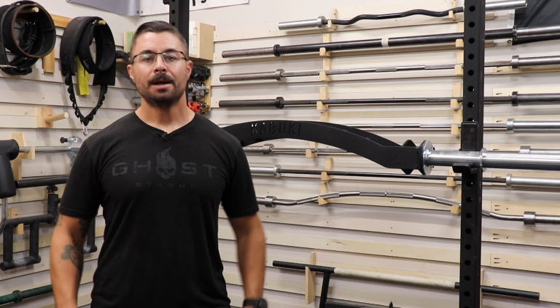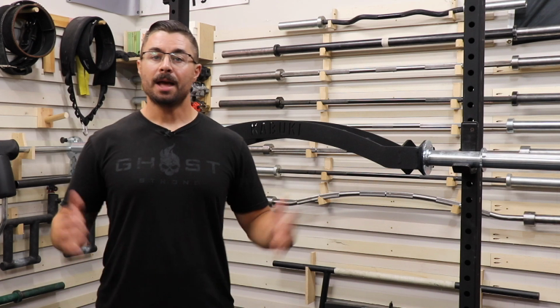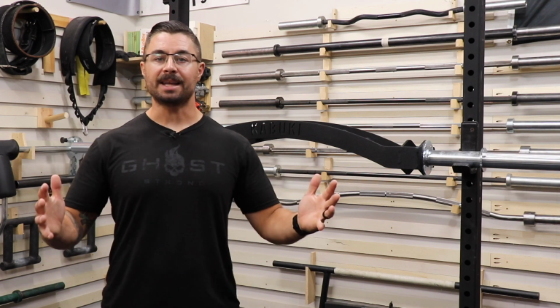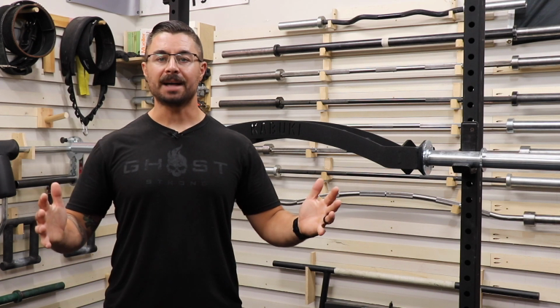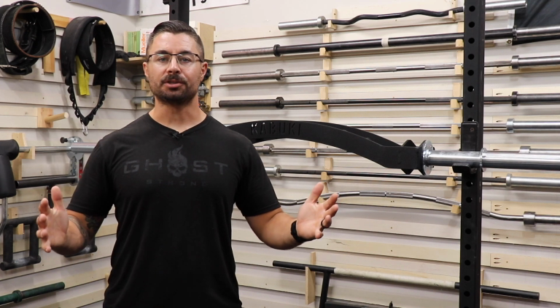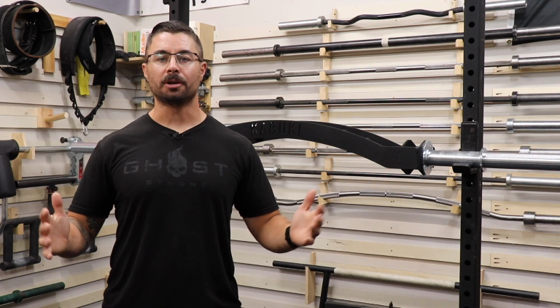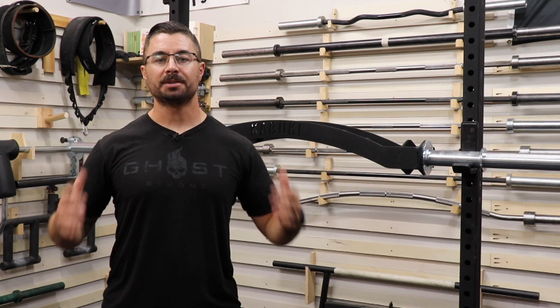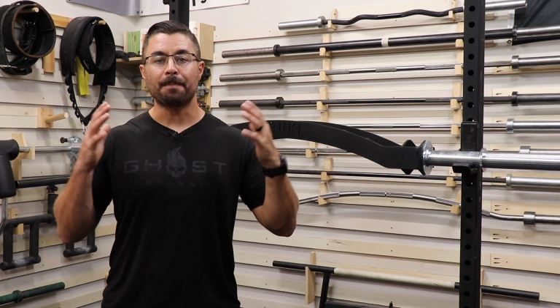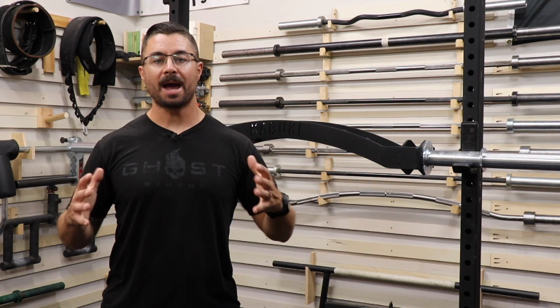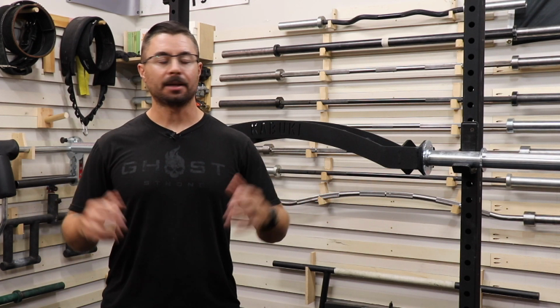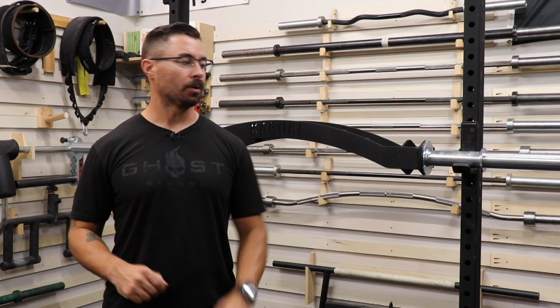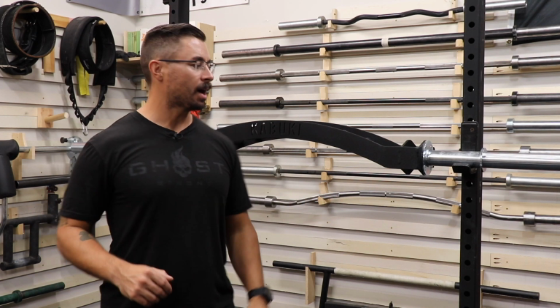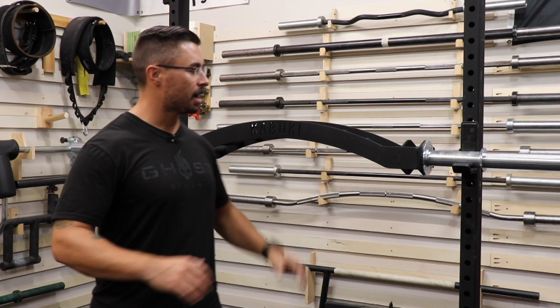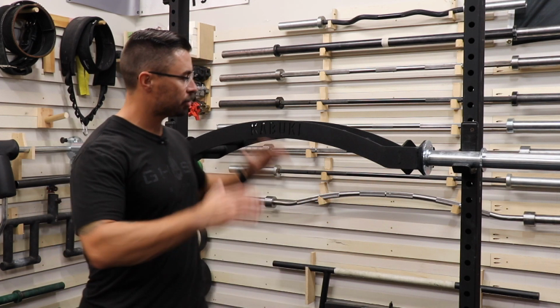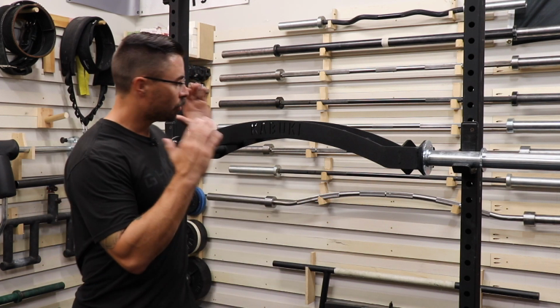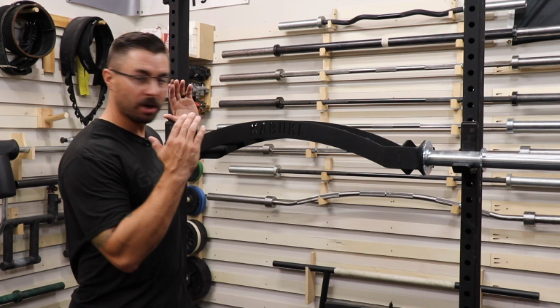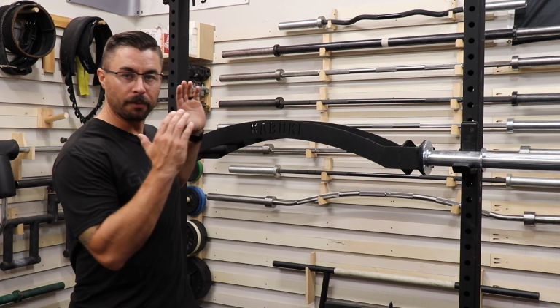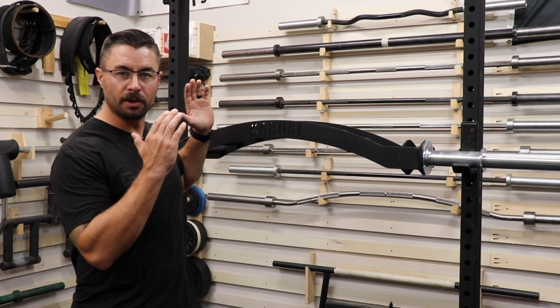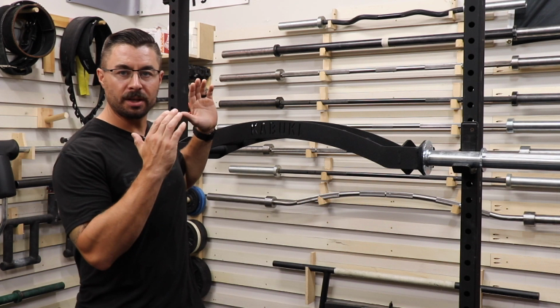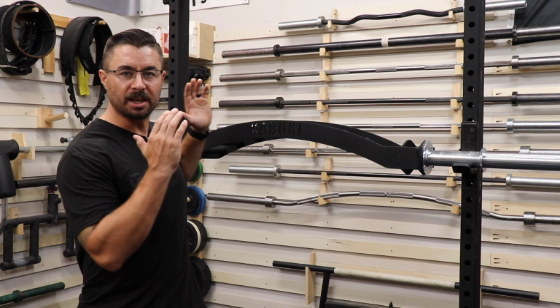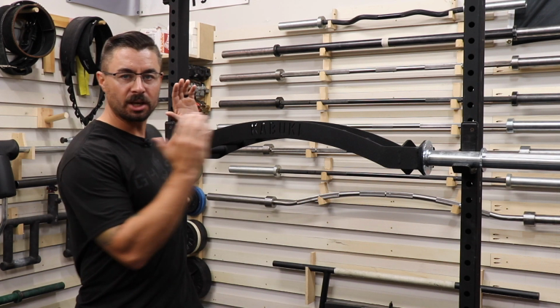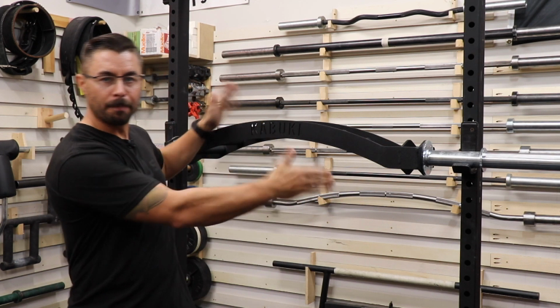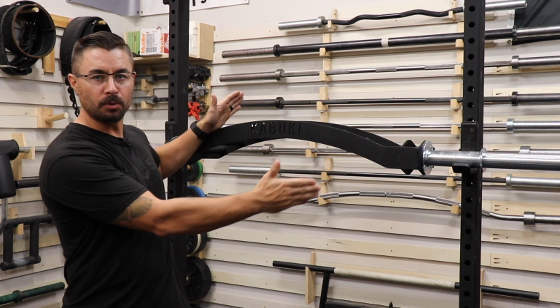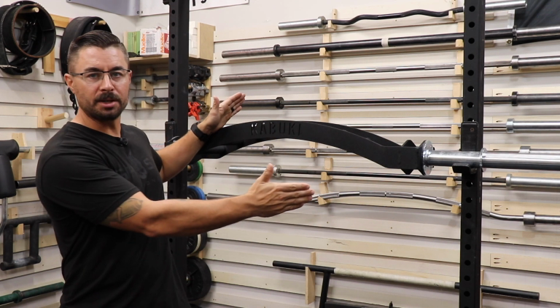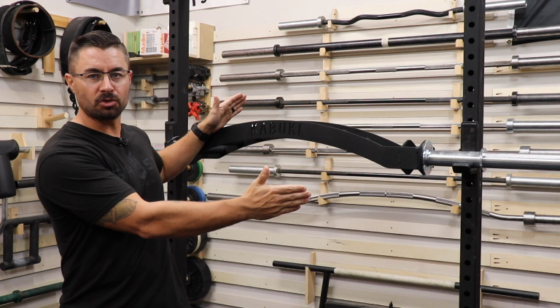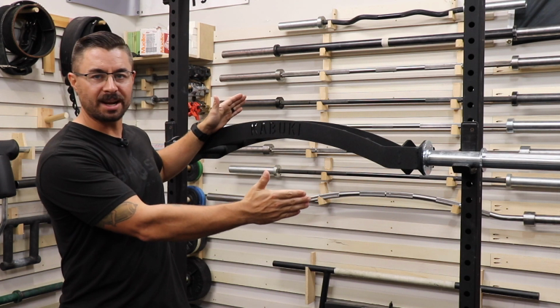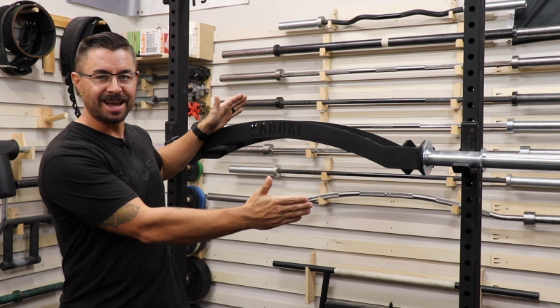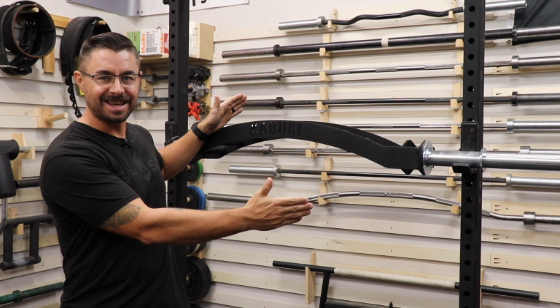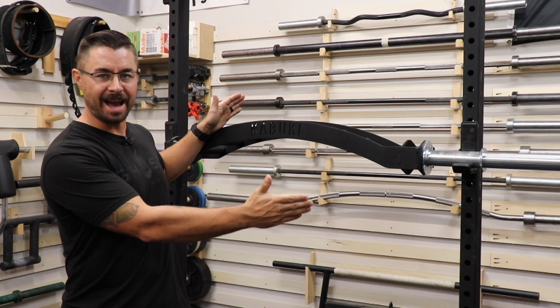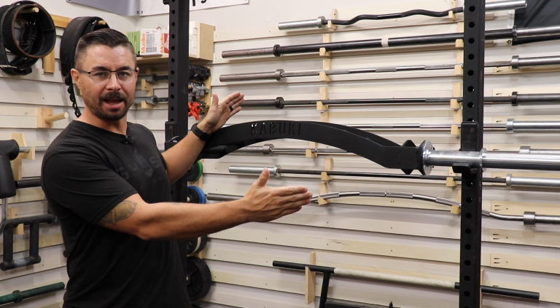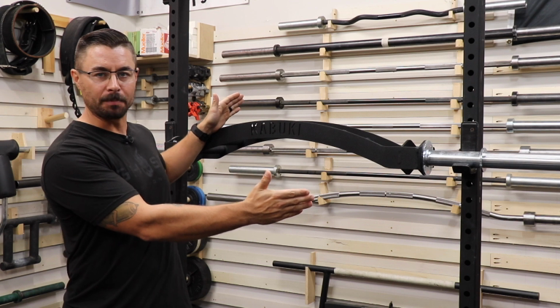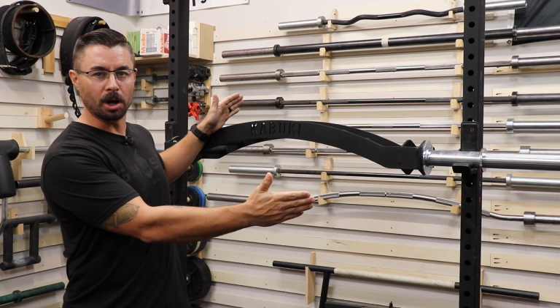Hey guys, it's Curtis. I'm back in the garage. We are reviewing the Kabuki Strength Cadillac Bar.